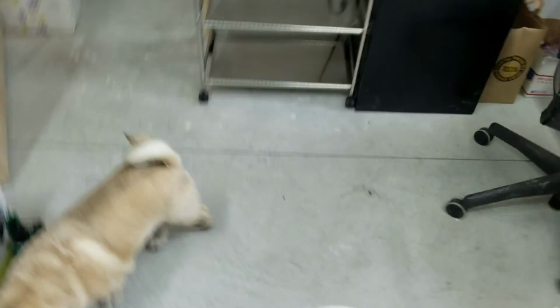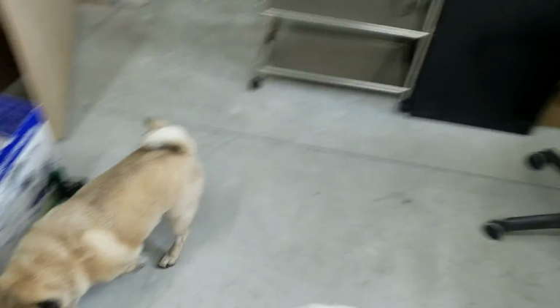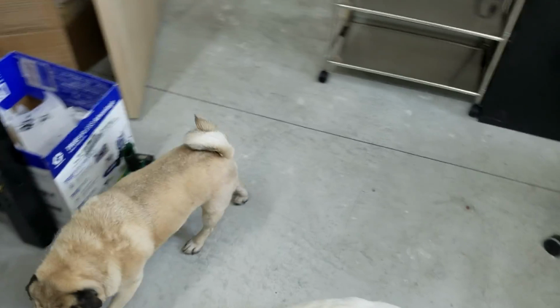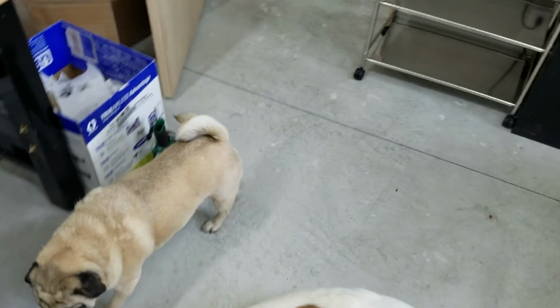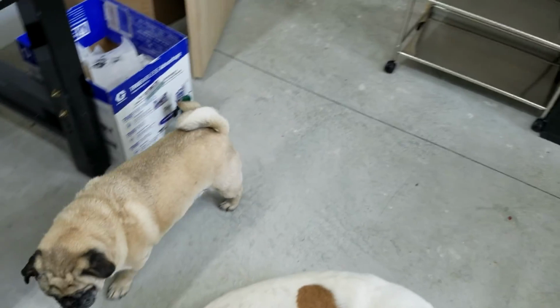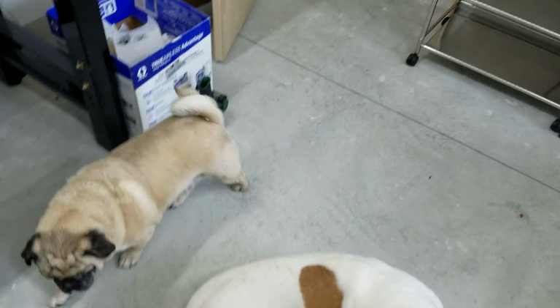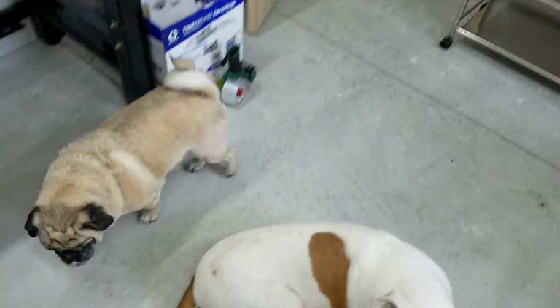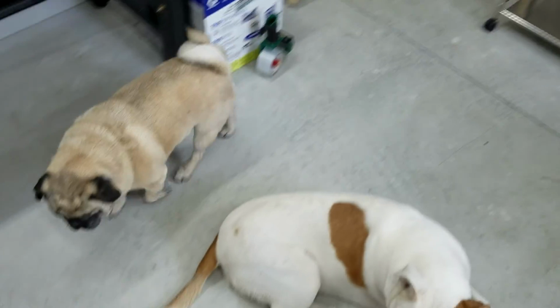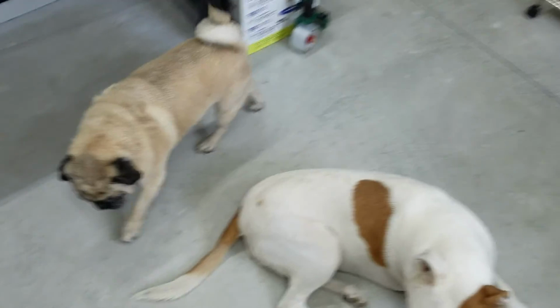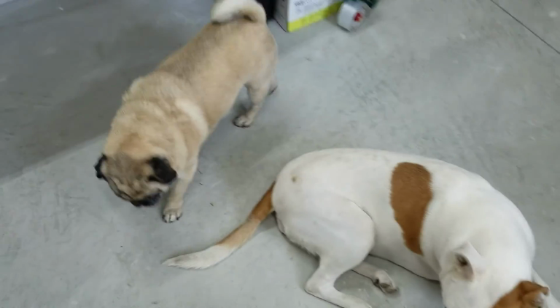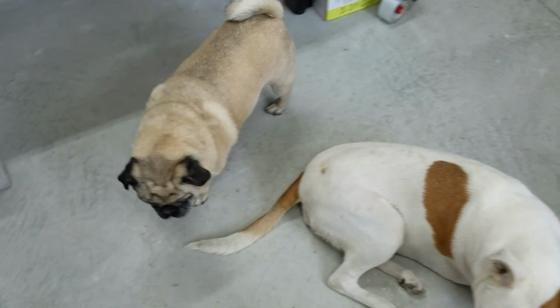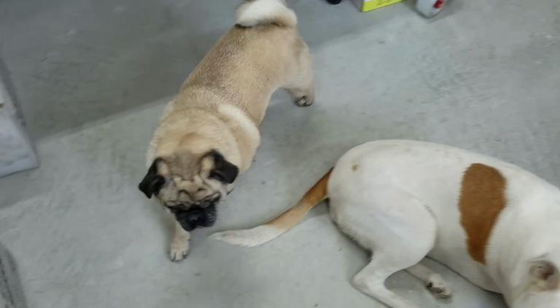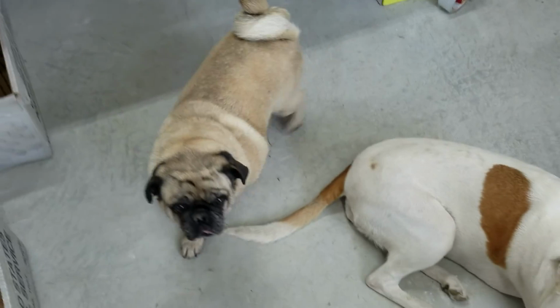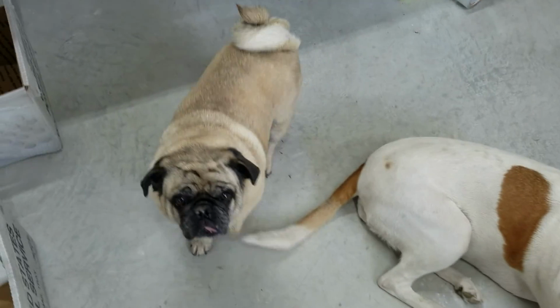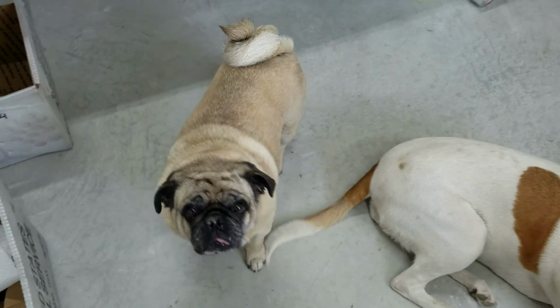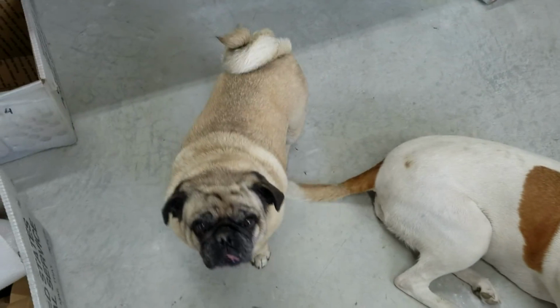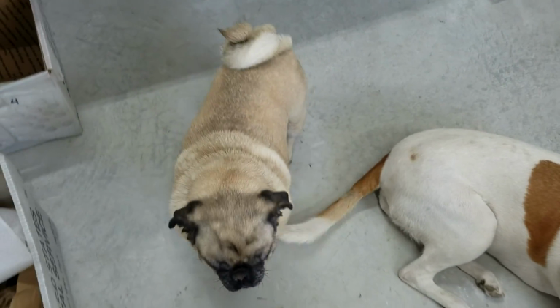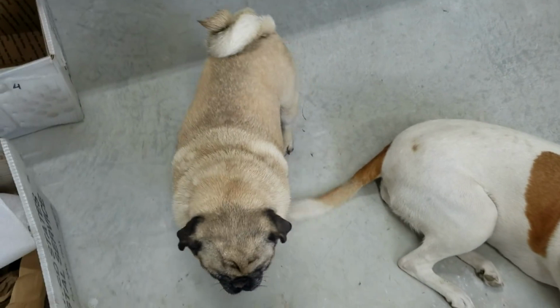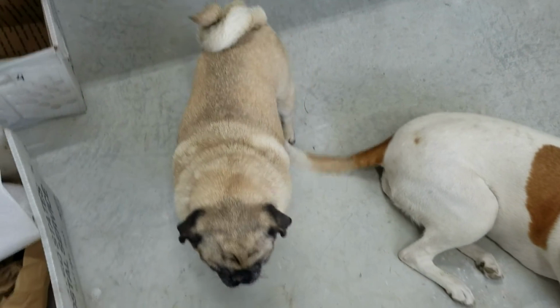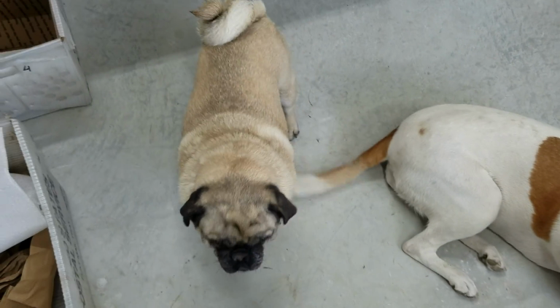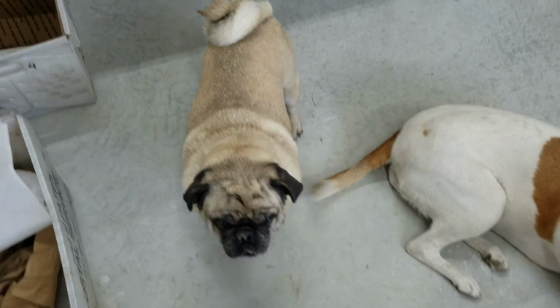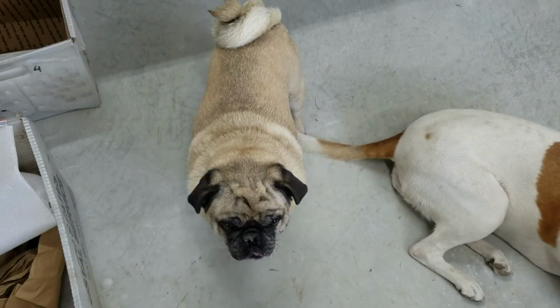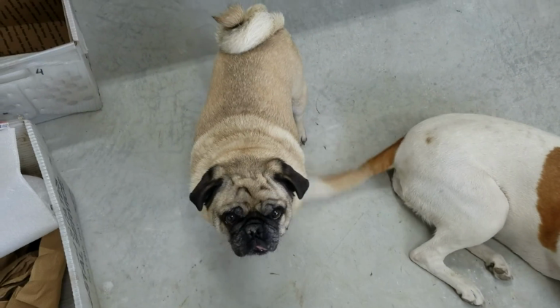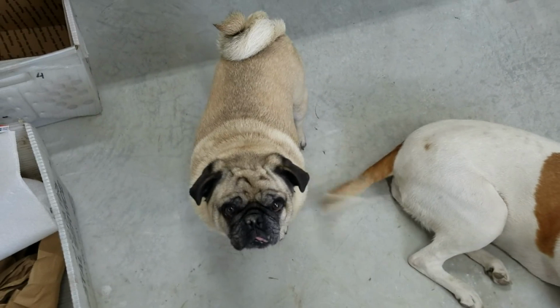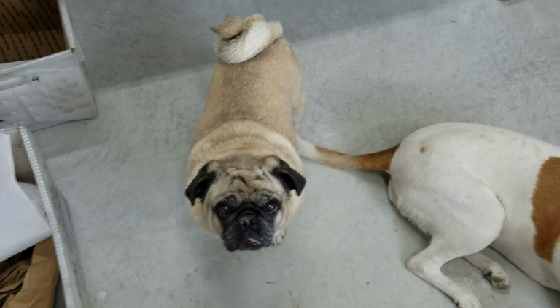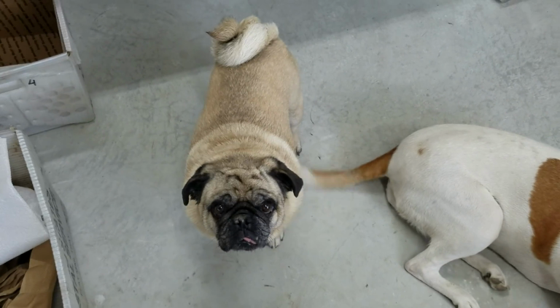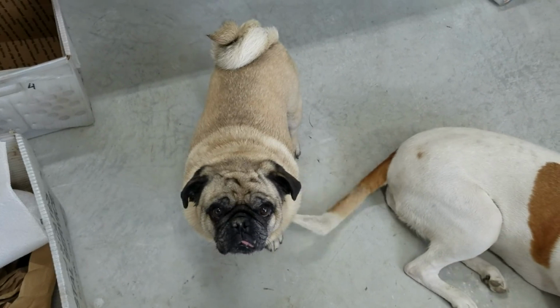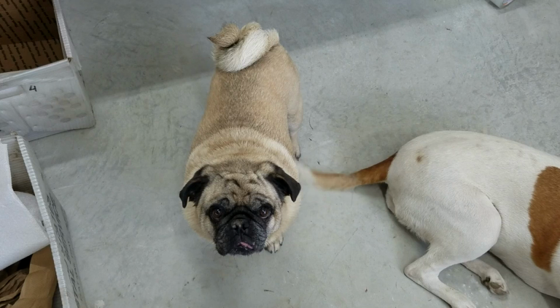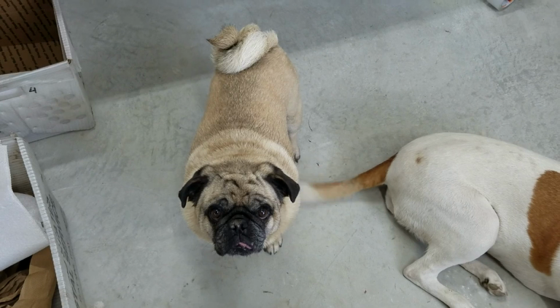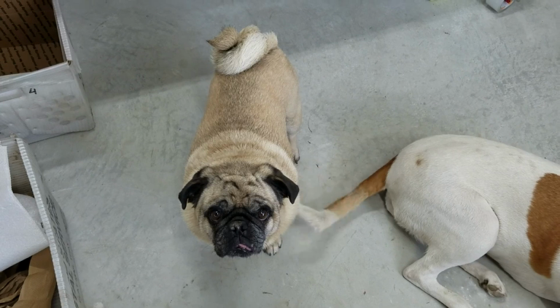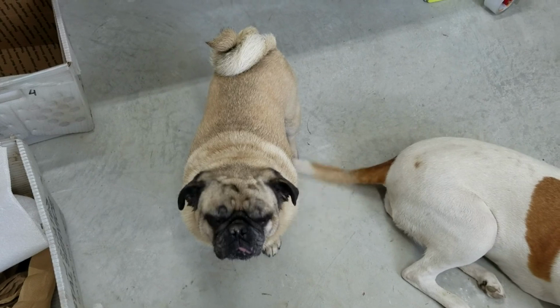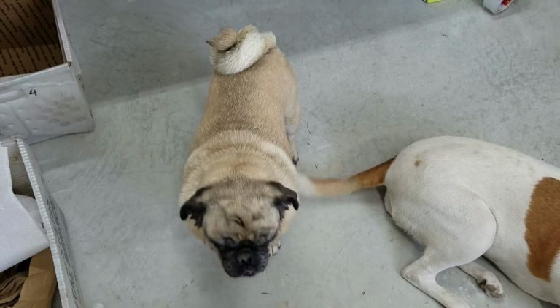Say goodbye to these guys. Leroy, say goodbye. Hey. Yeah, okay, bye.